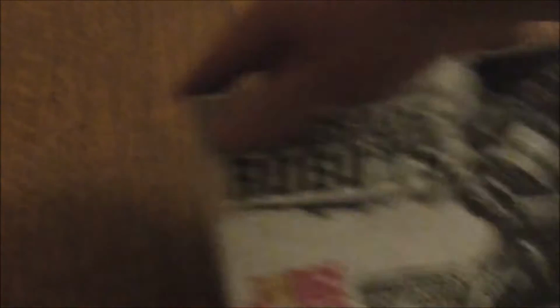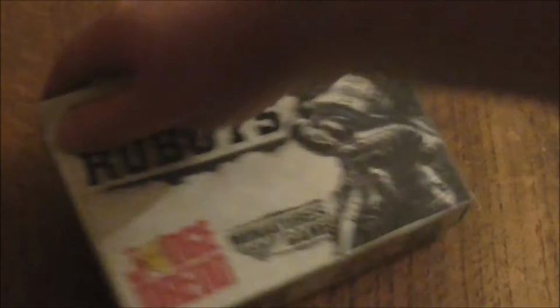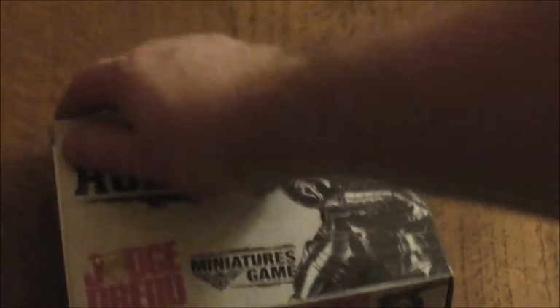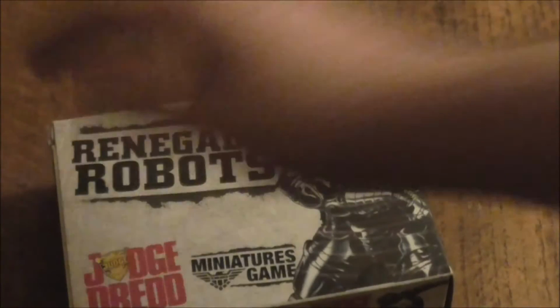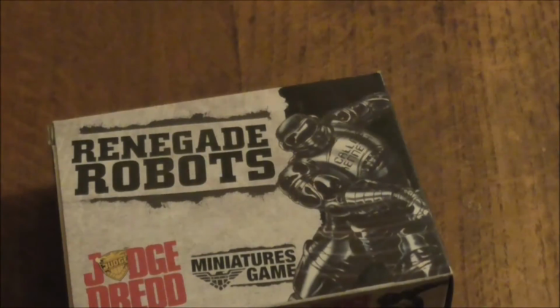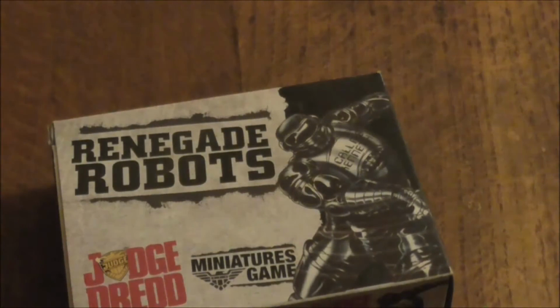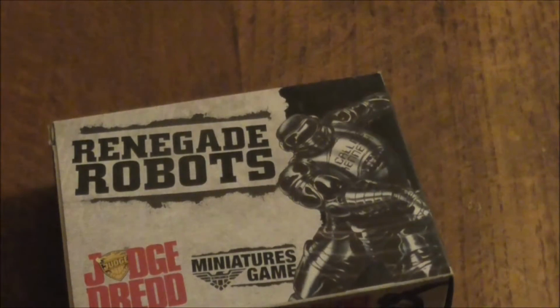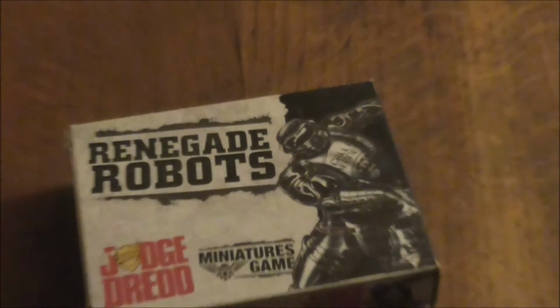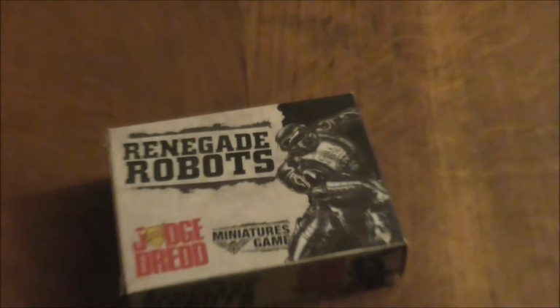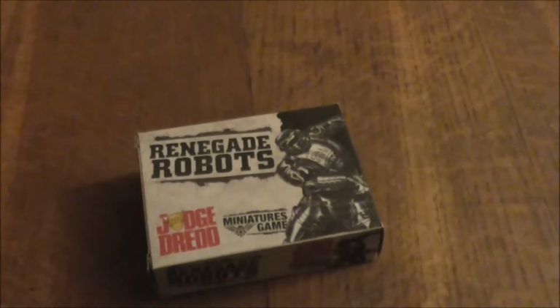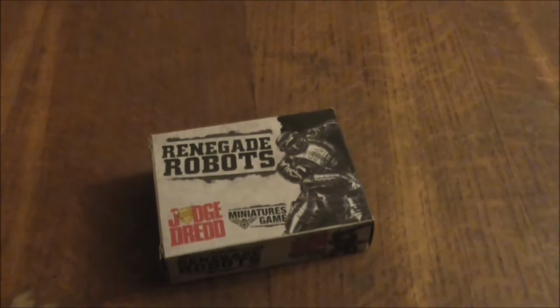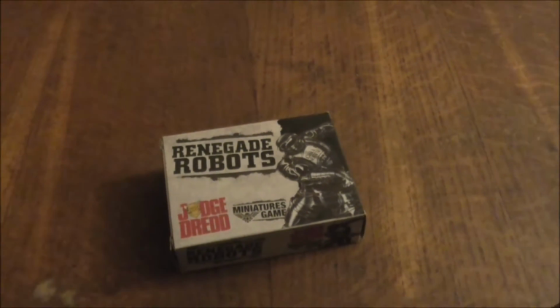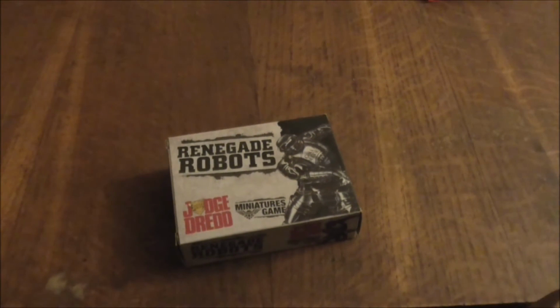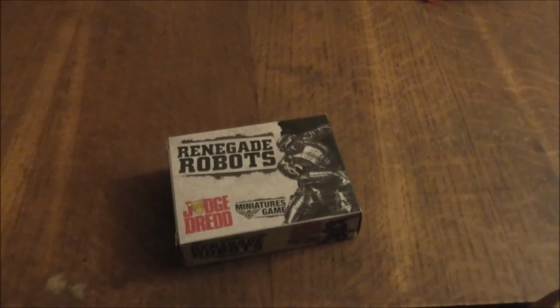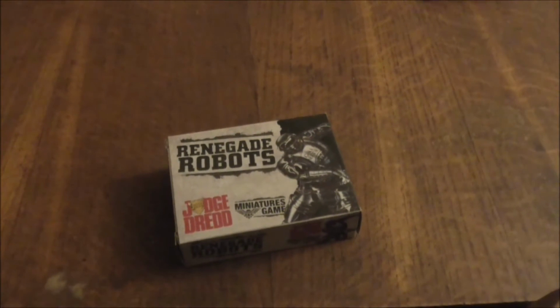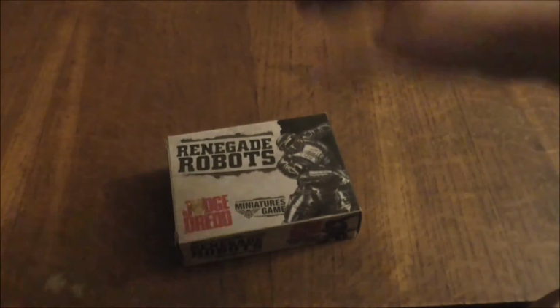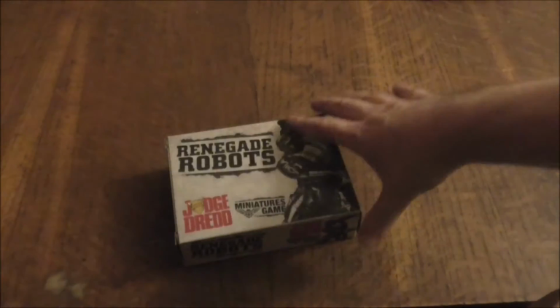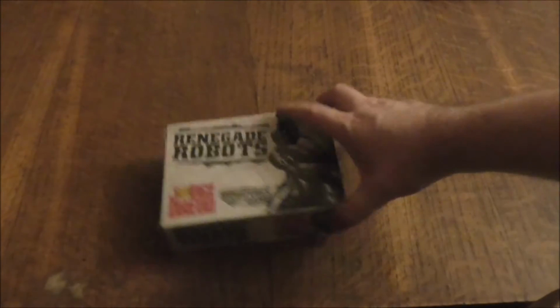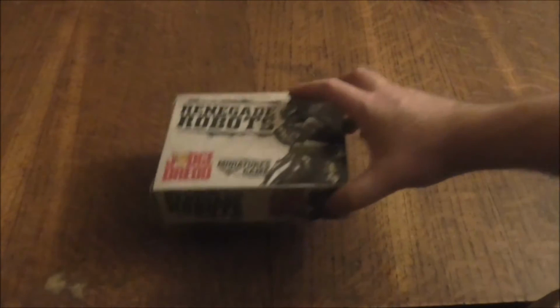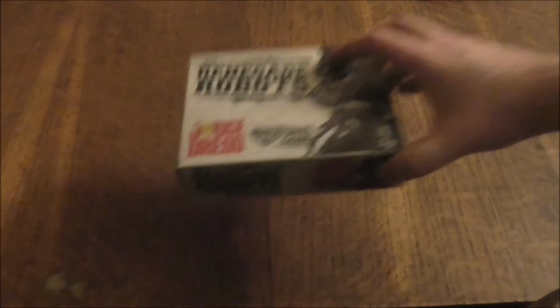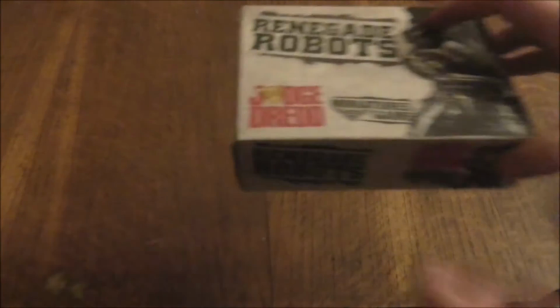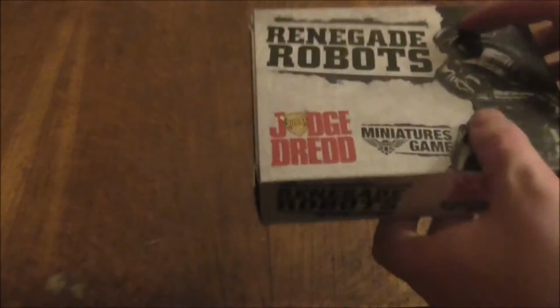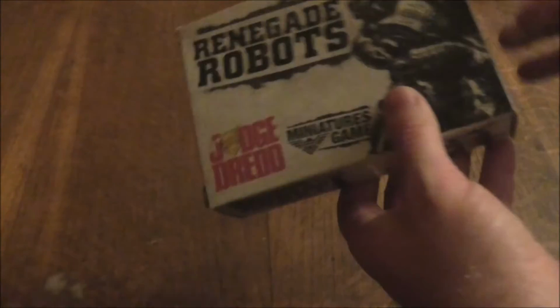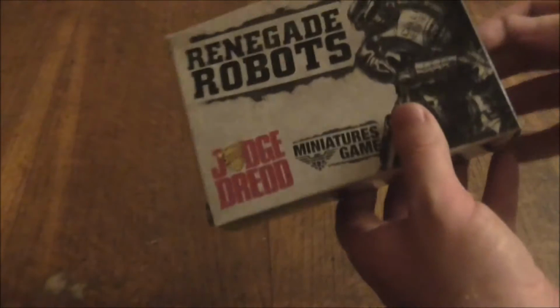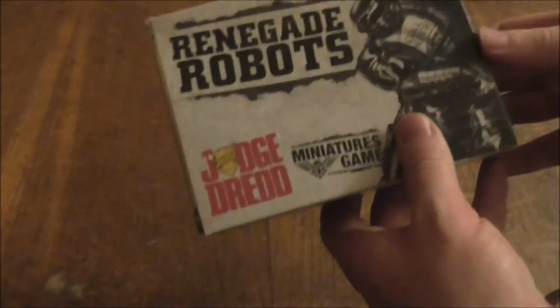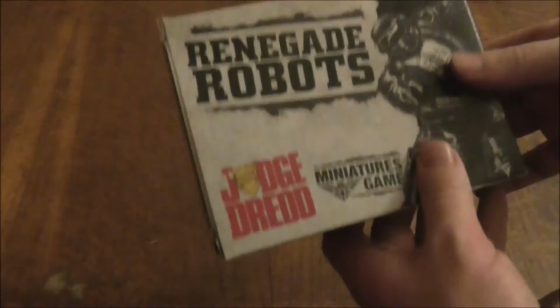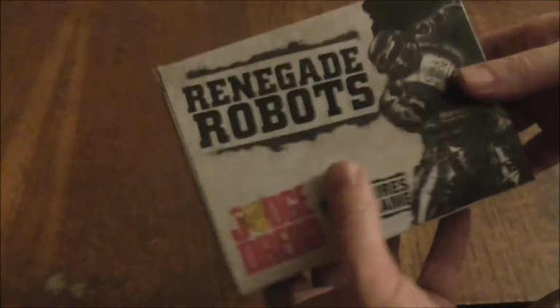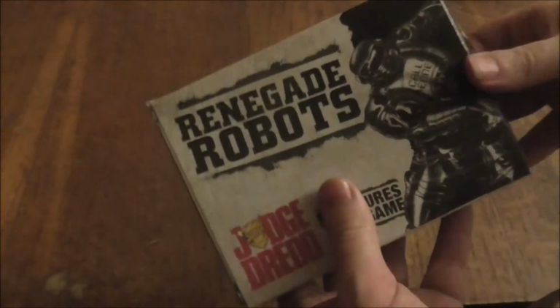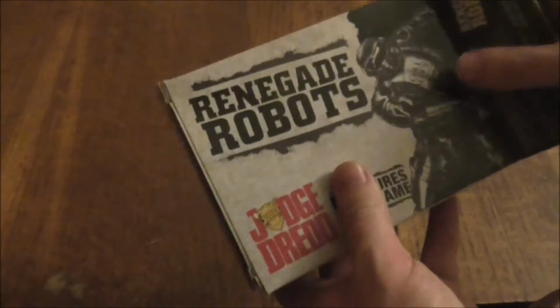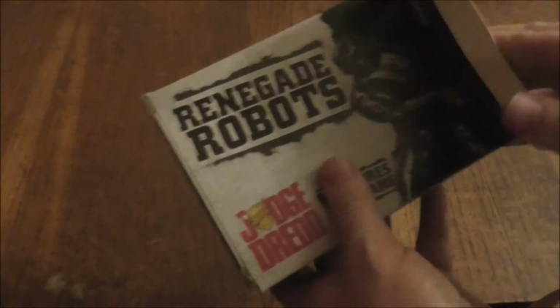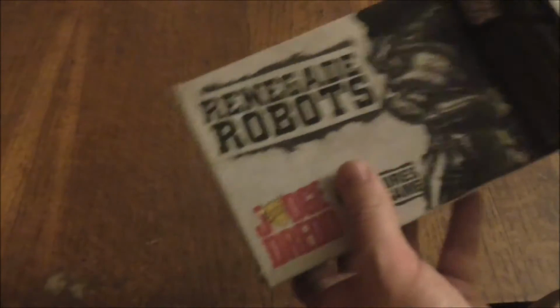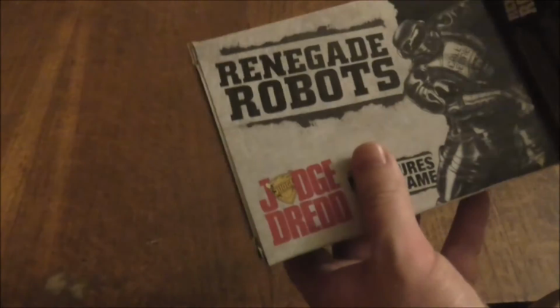To be honest guys, this is probably one of the last Judge Dredd miniatures game videos I do, because I think this is my last piece of my collection.